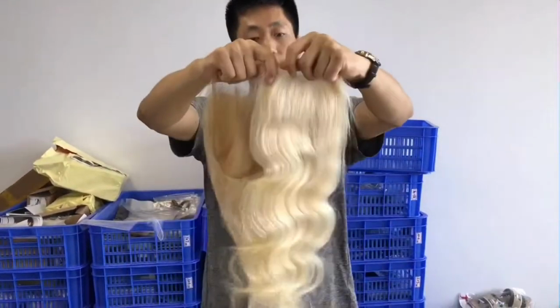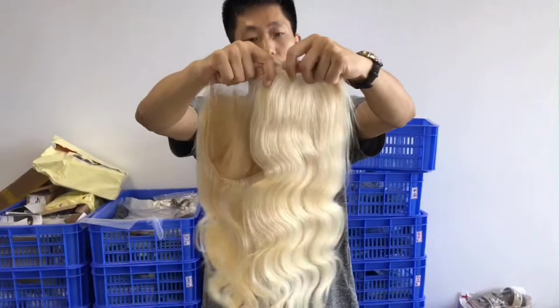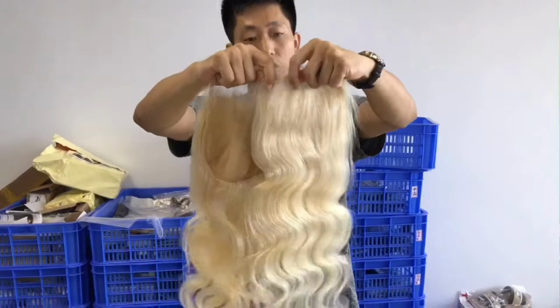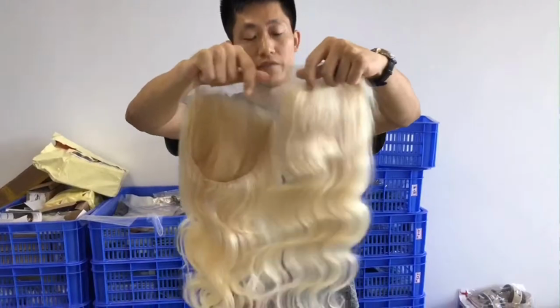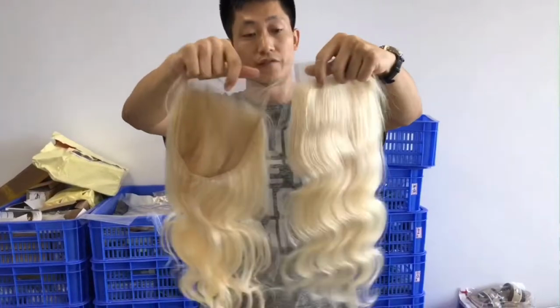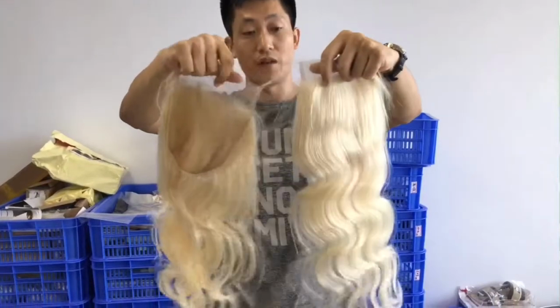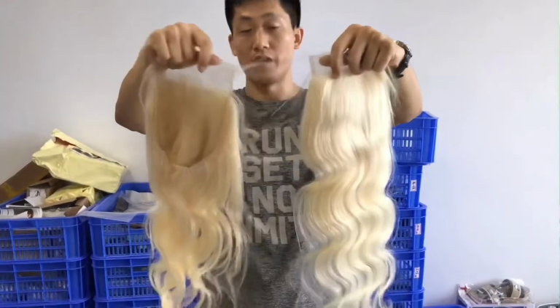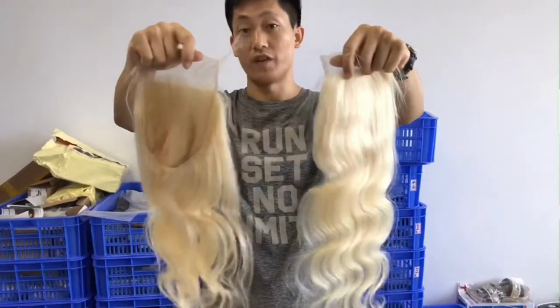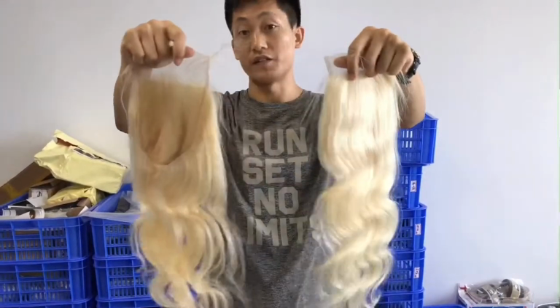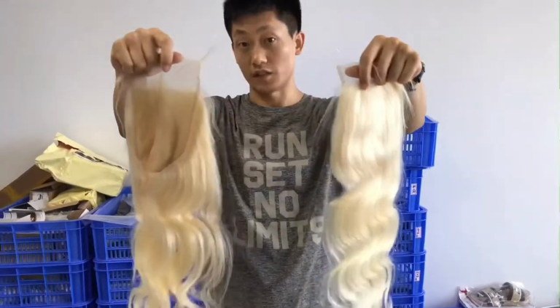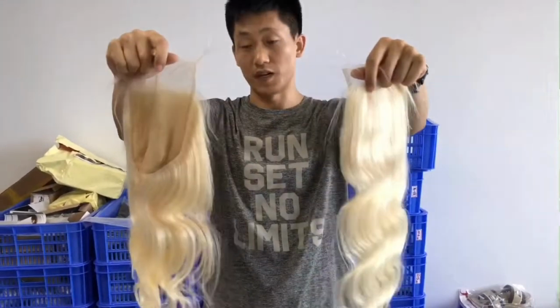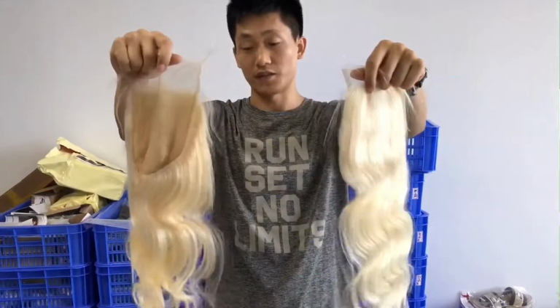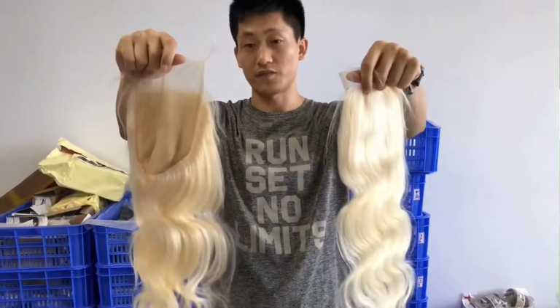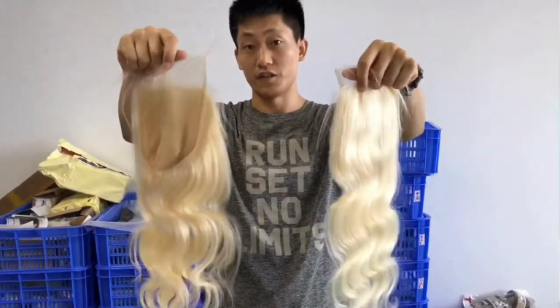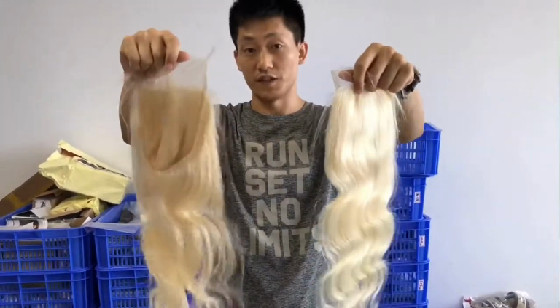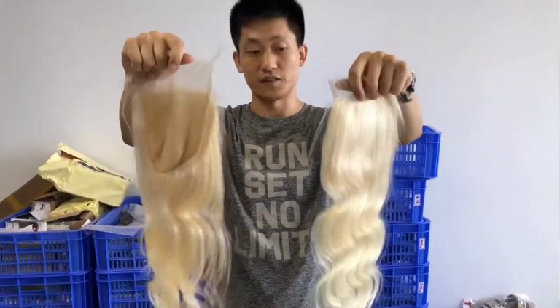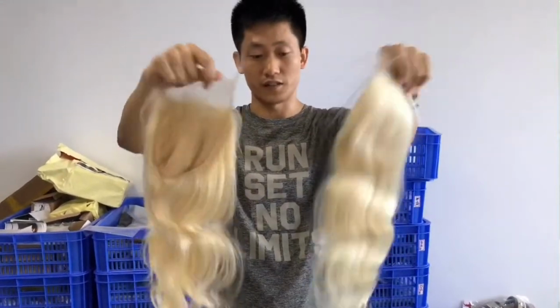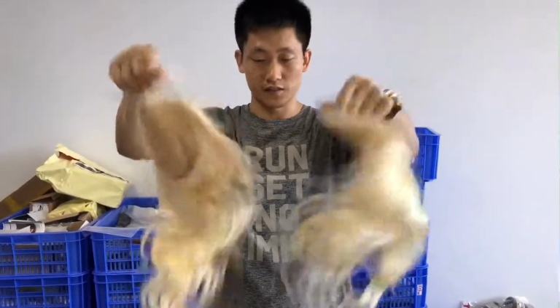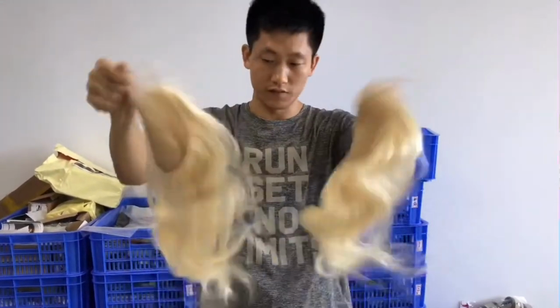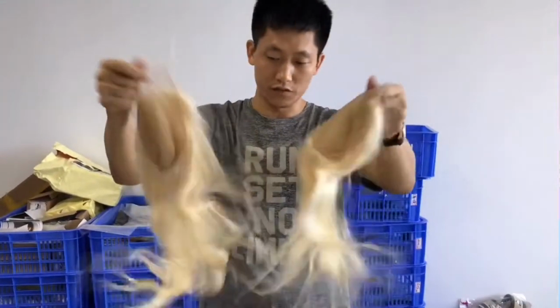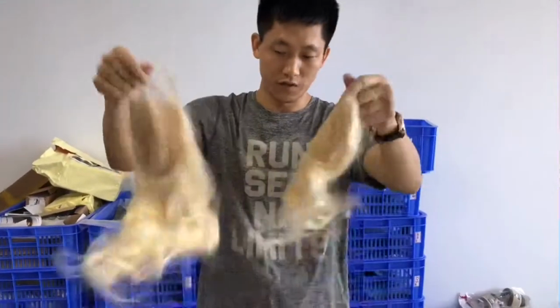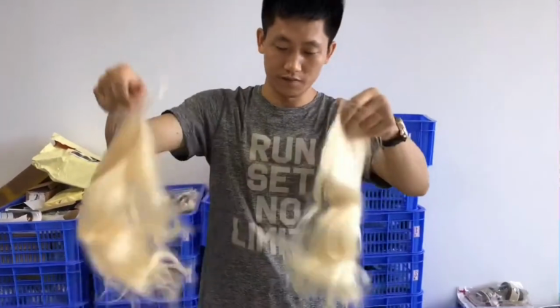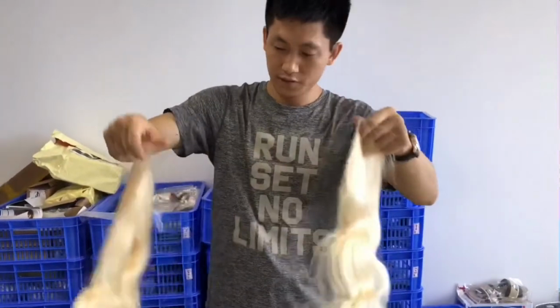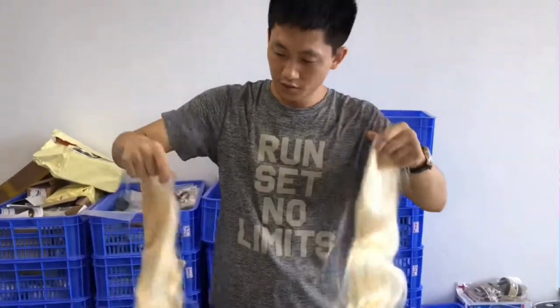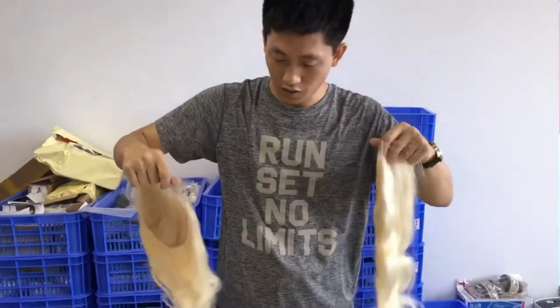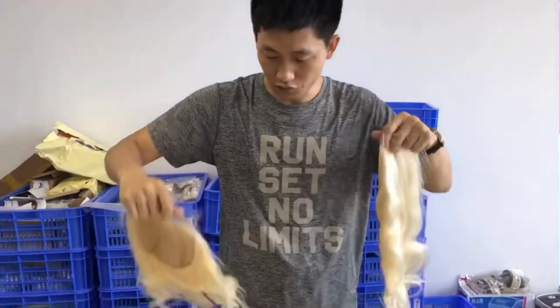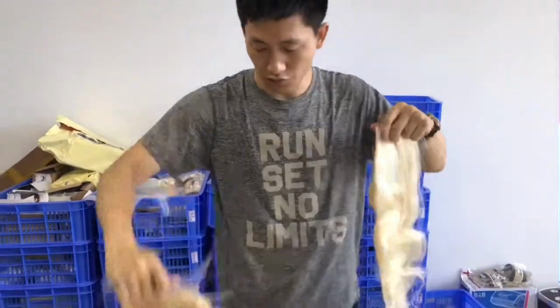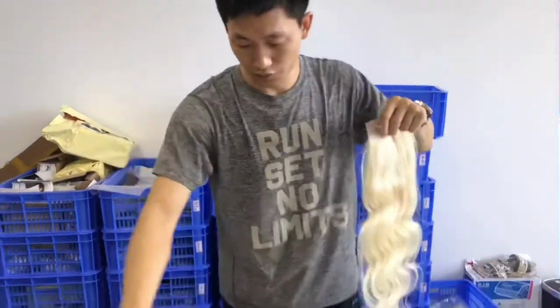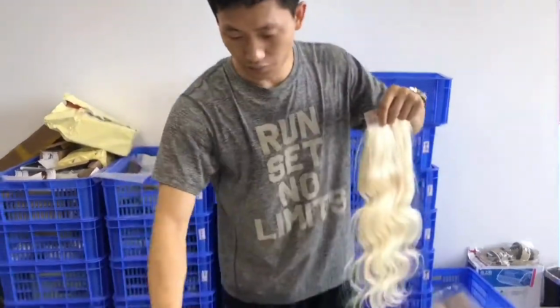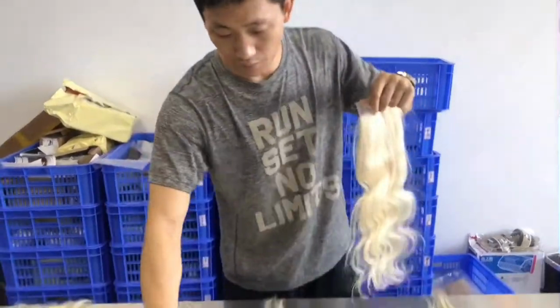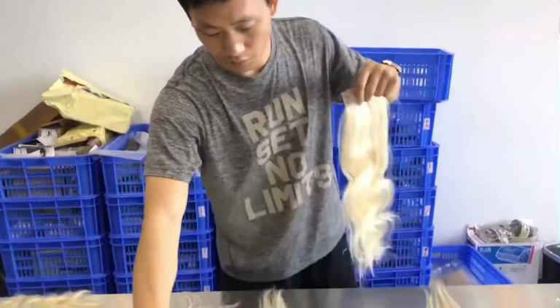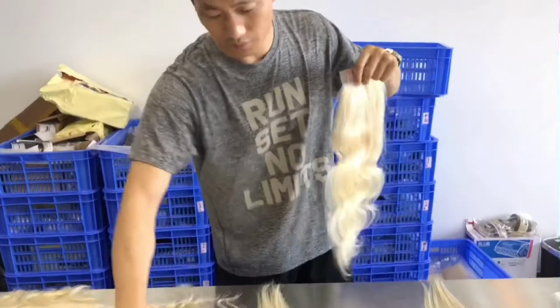We have sizes 5x5, 6x6, and 13x6. I'll show you each one by one.